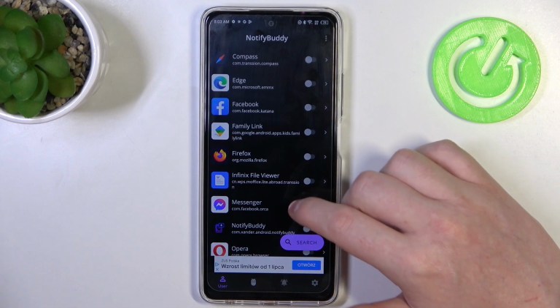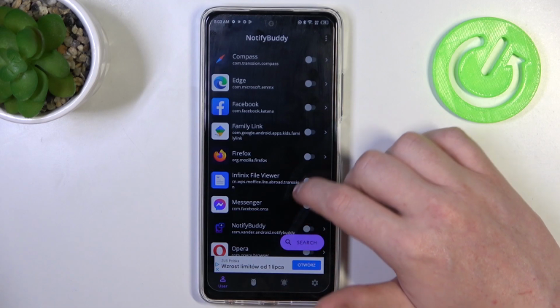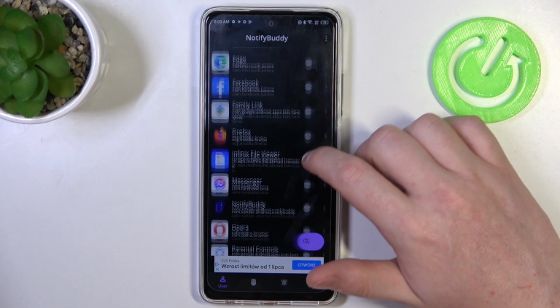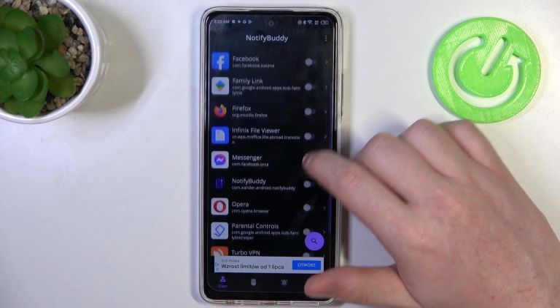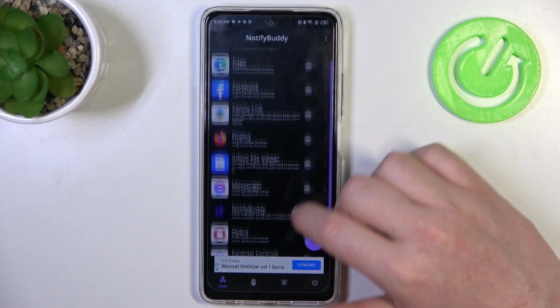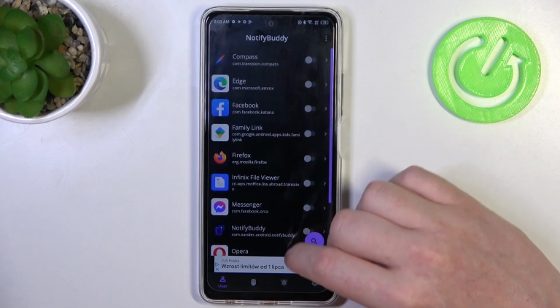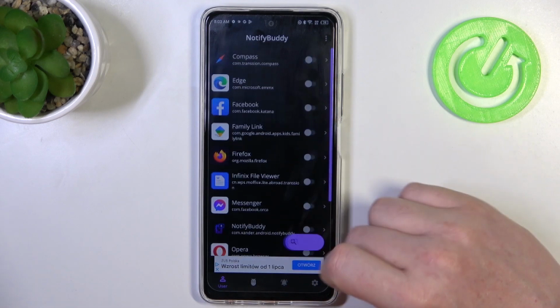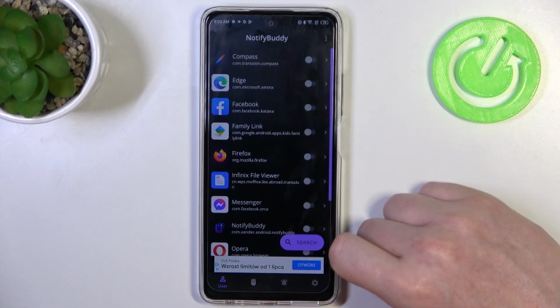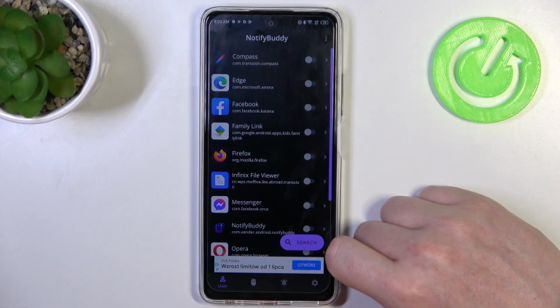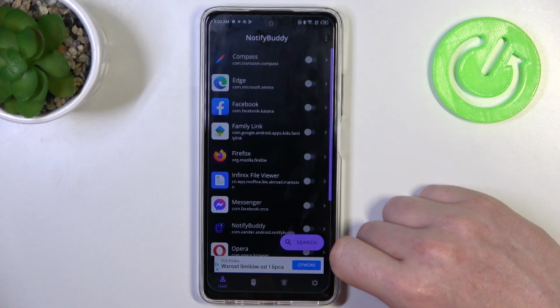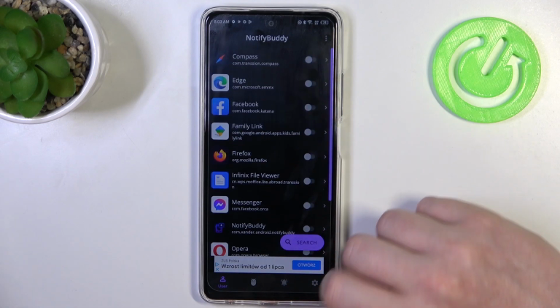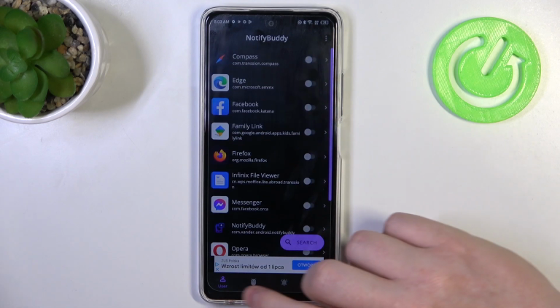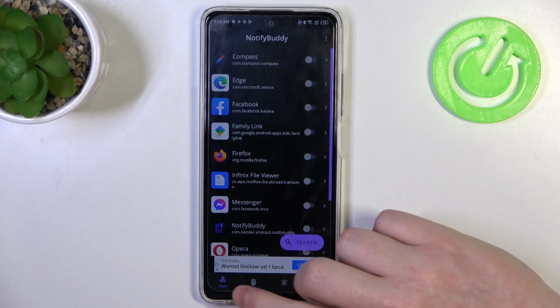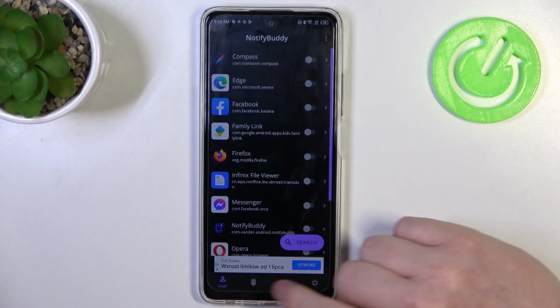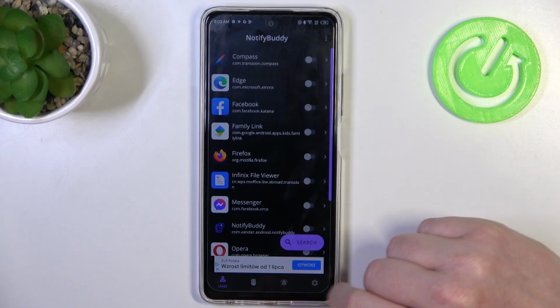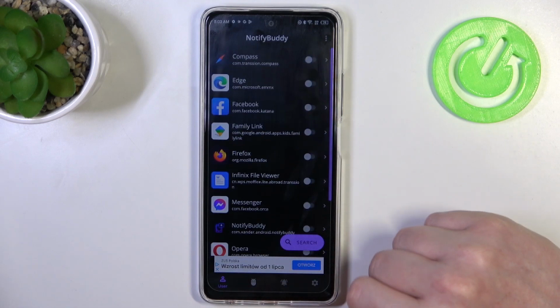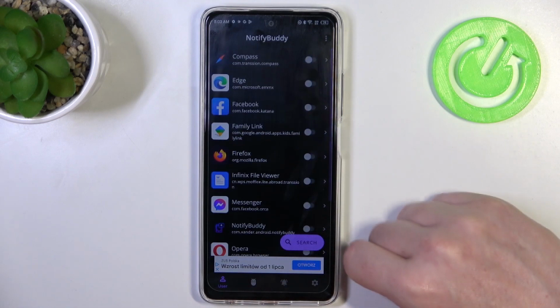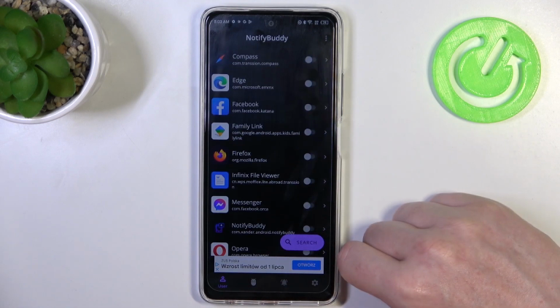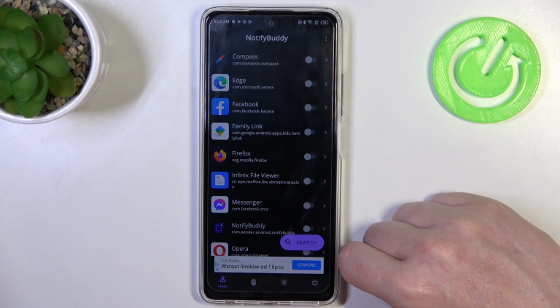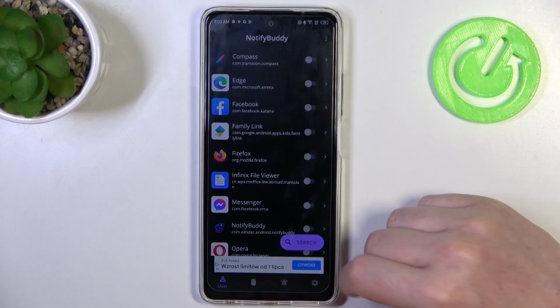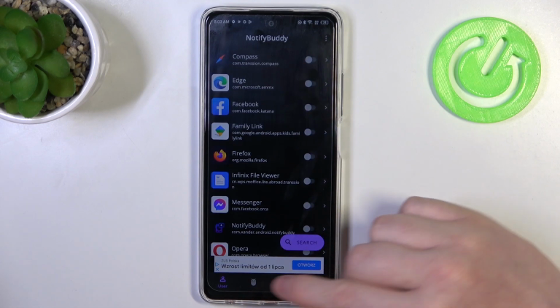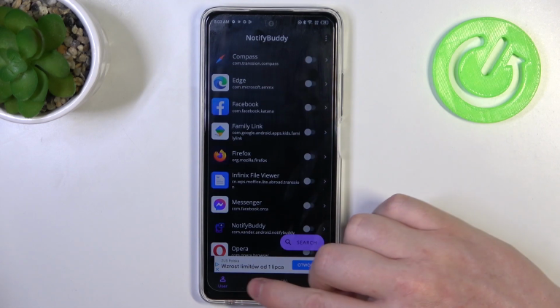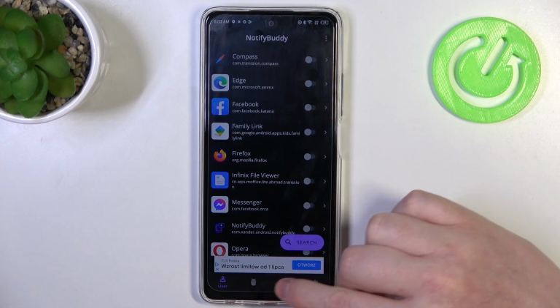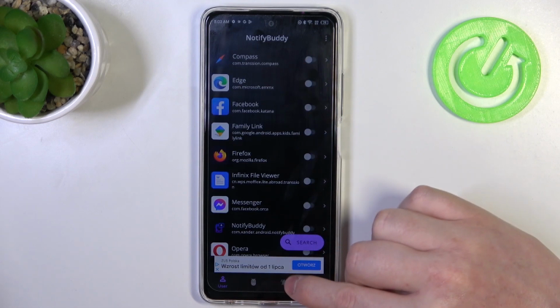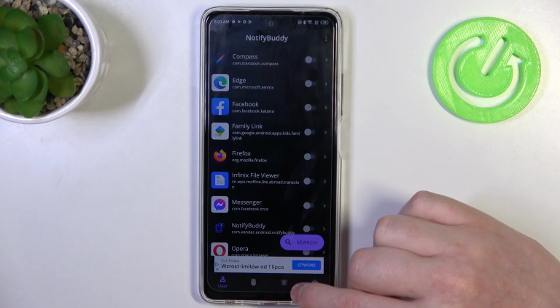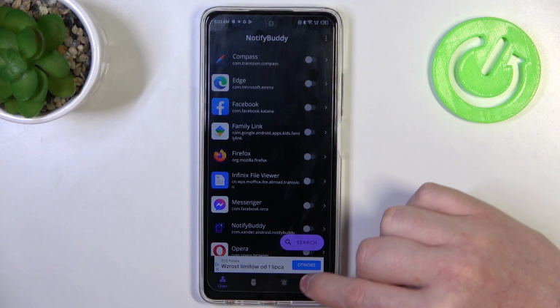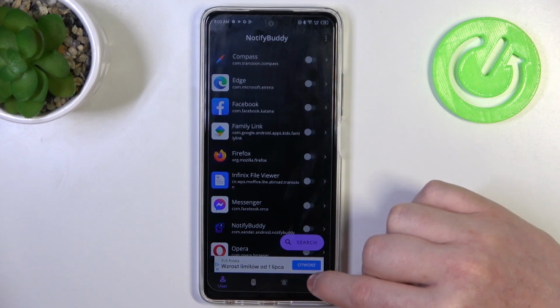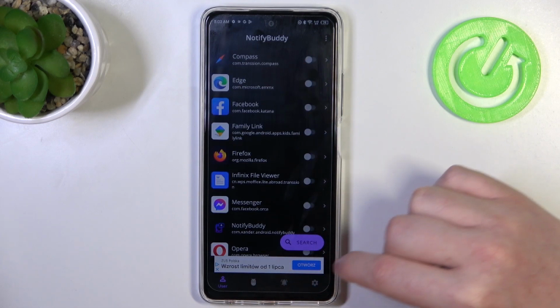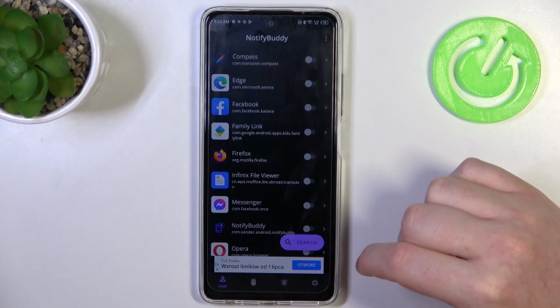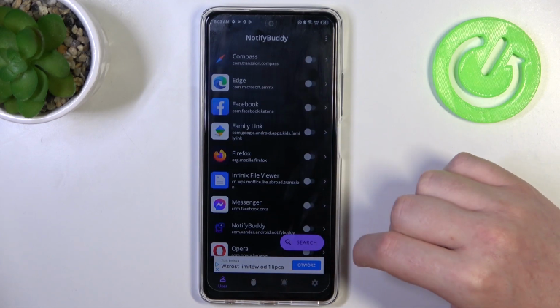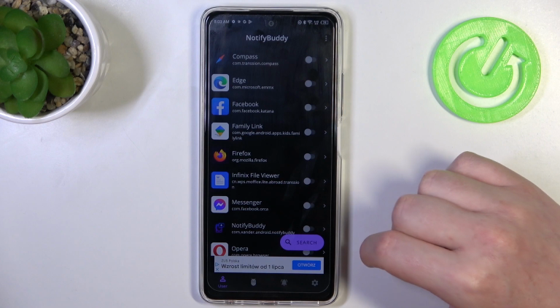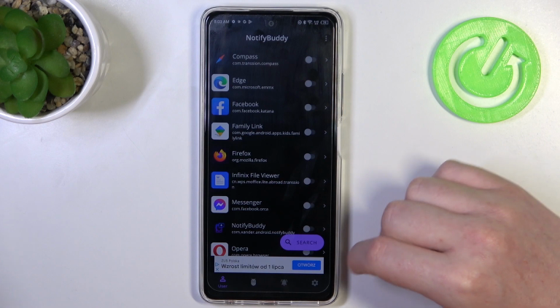From here we can start using this app. There are four different tabs: User, System, Active, and Settings.